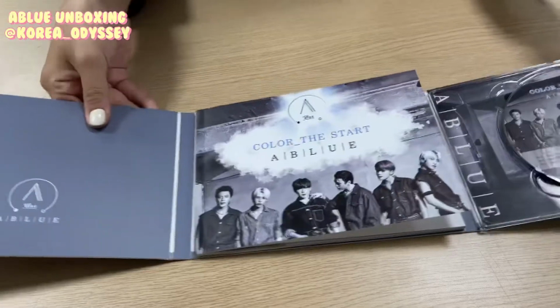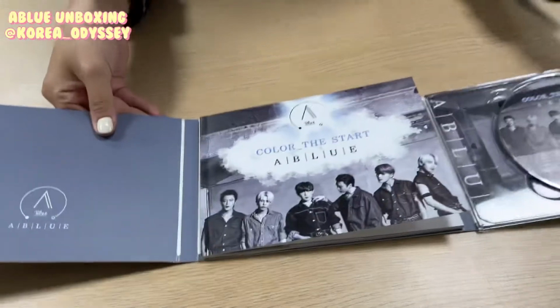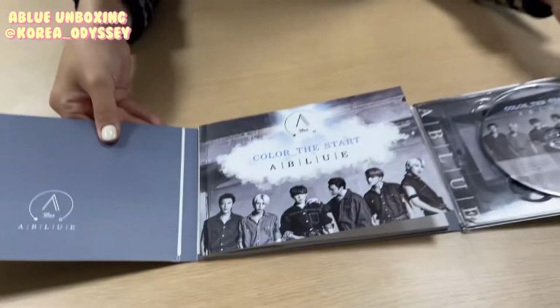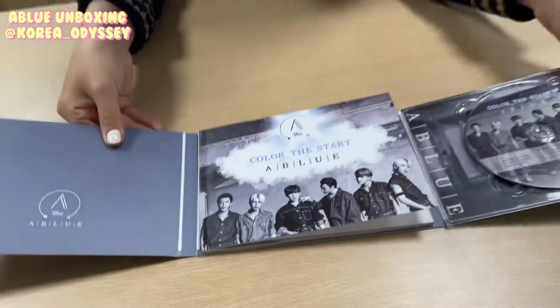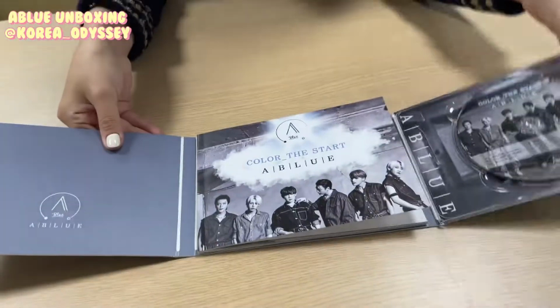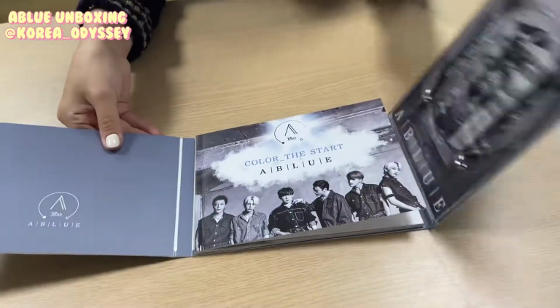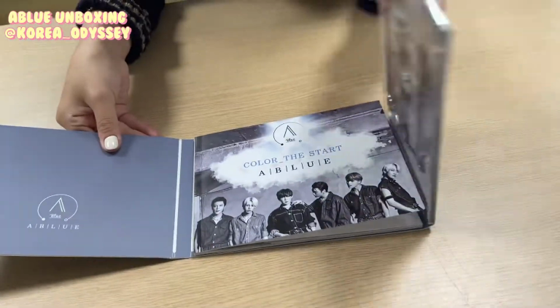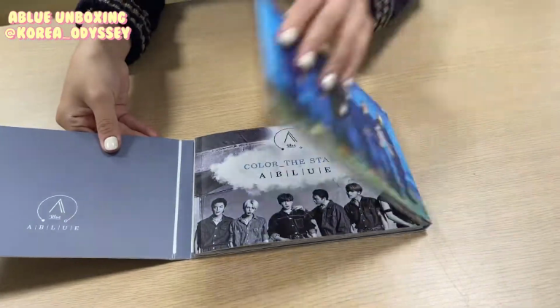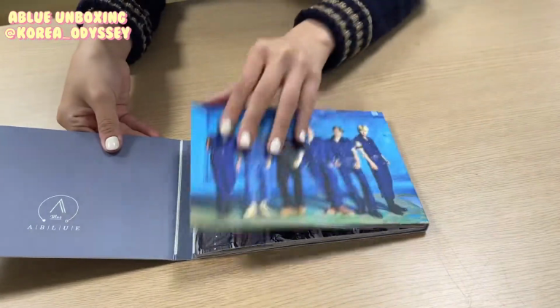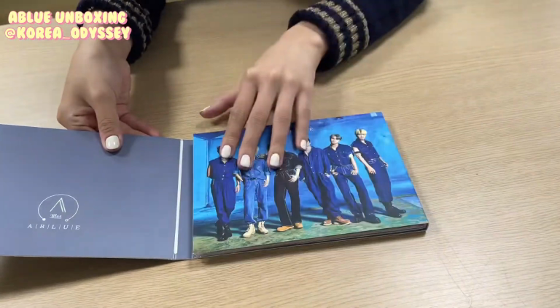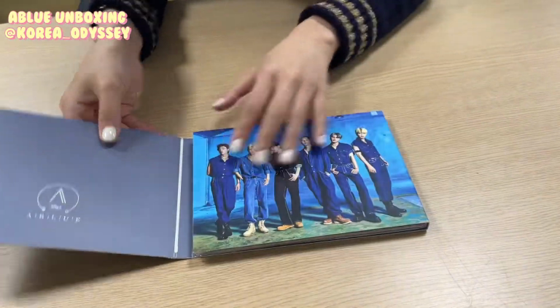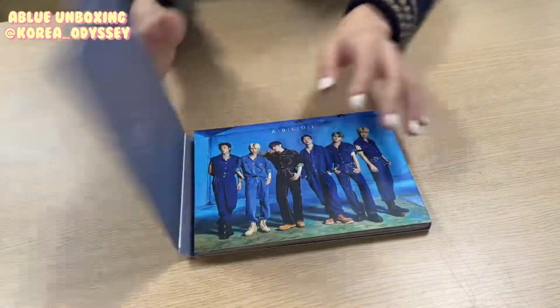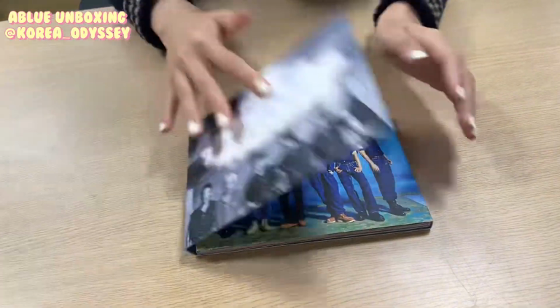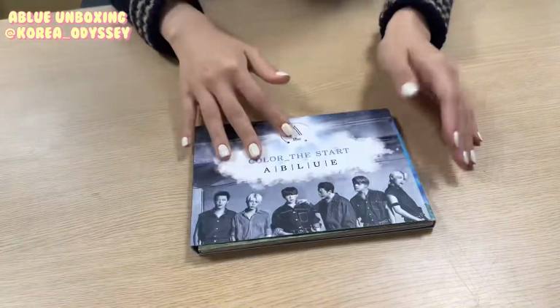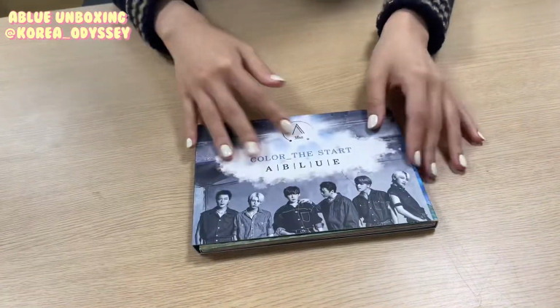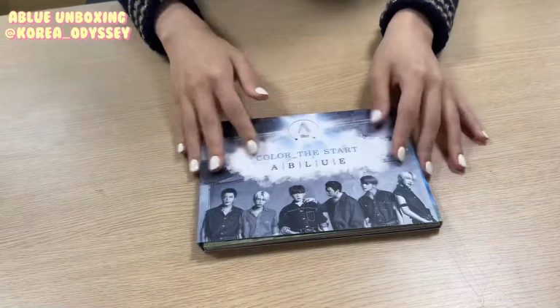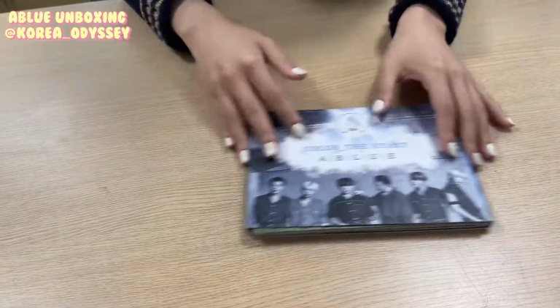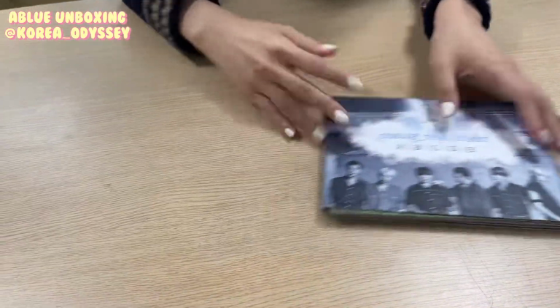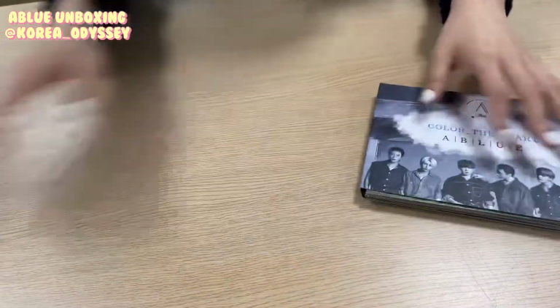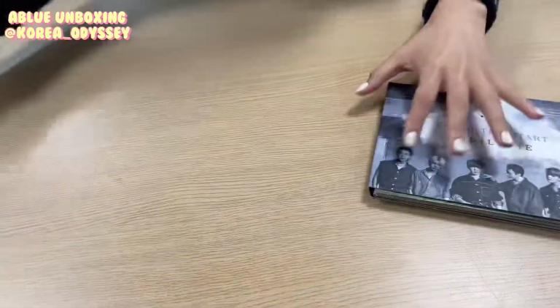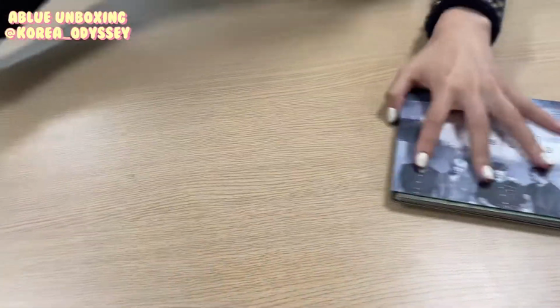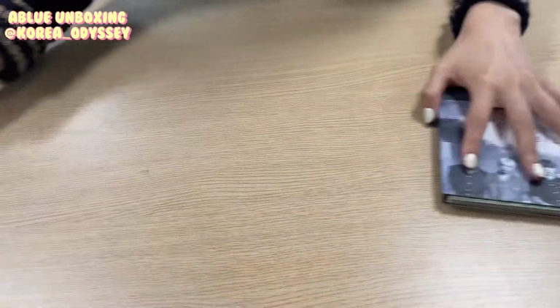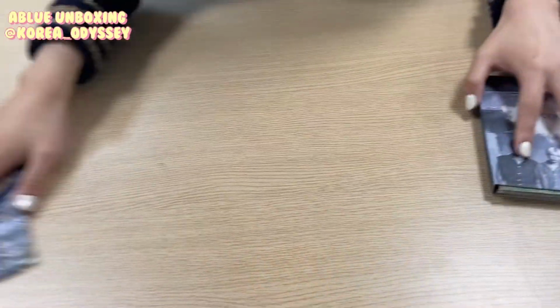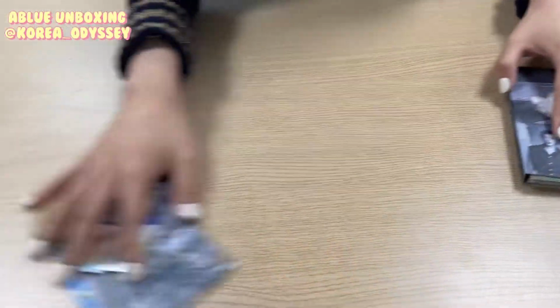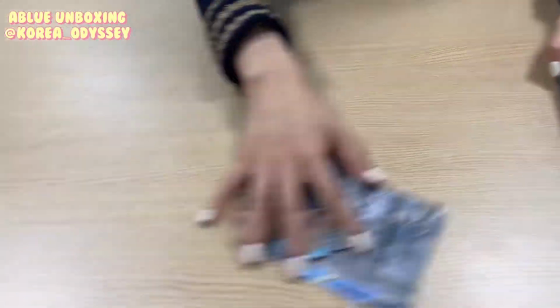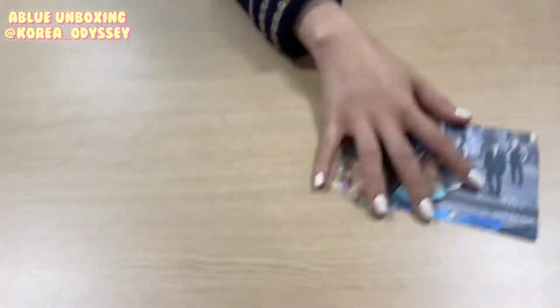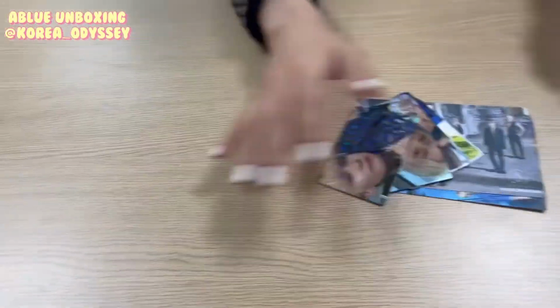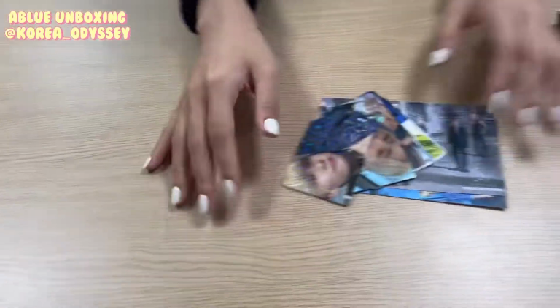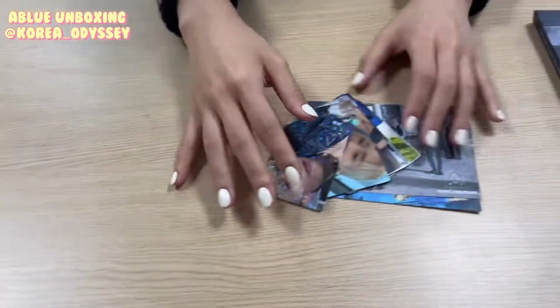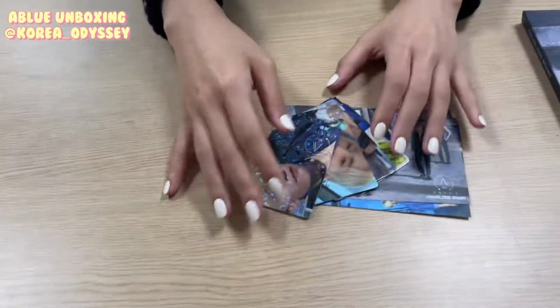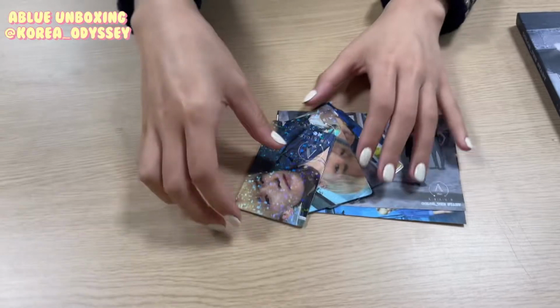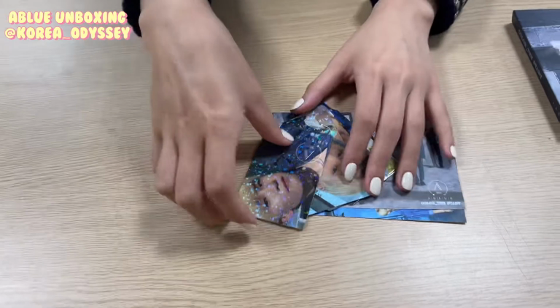Now we are done with the album. Let's go through the photo cards we got.